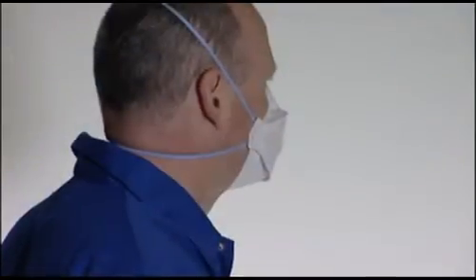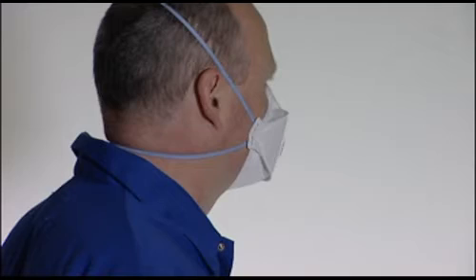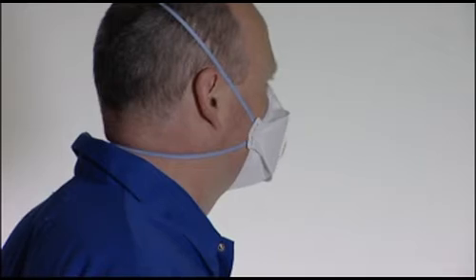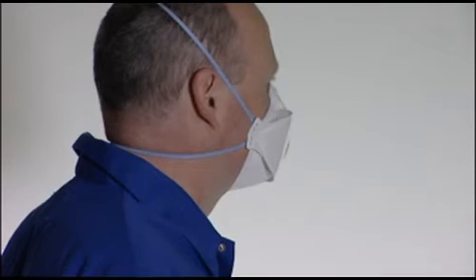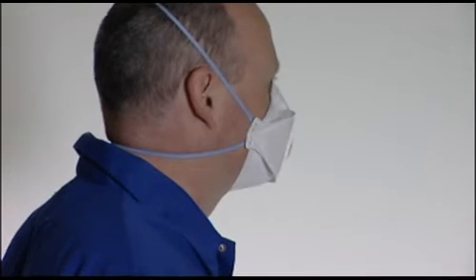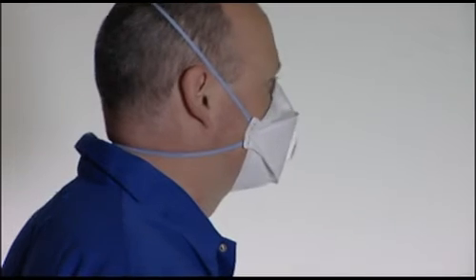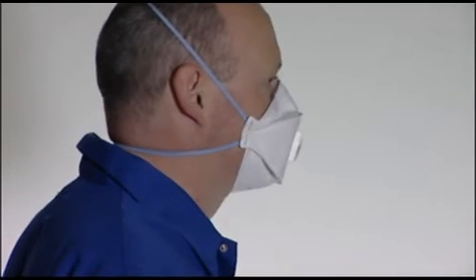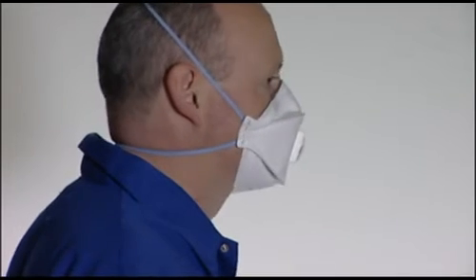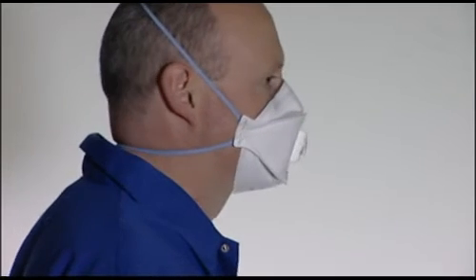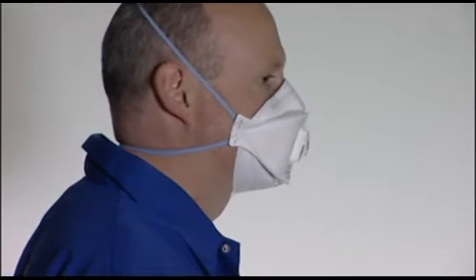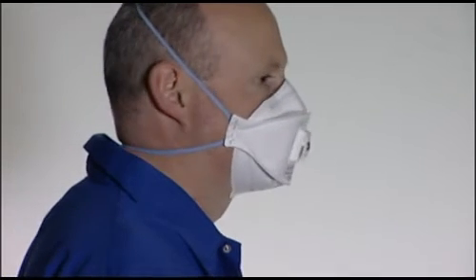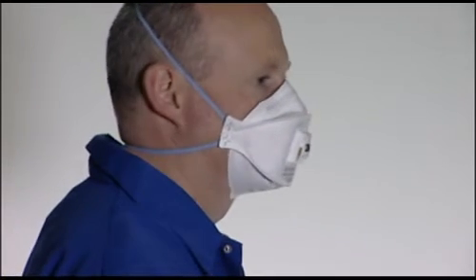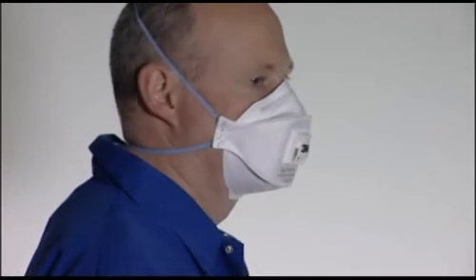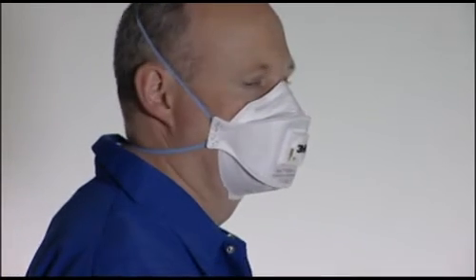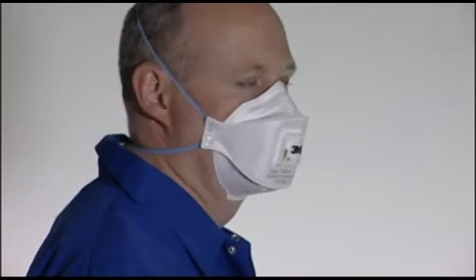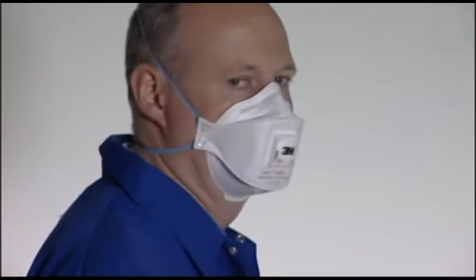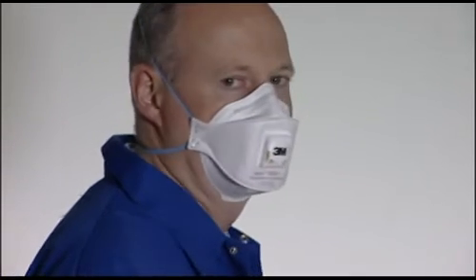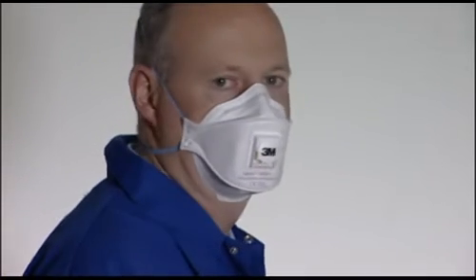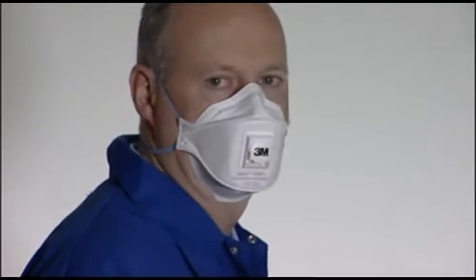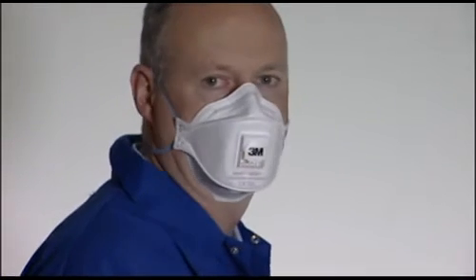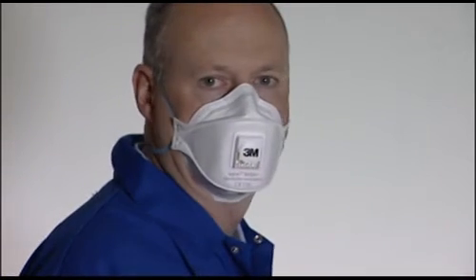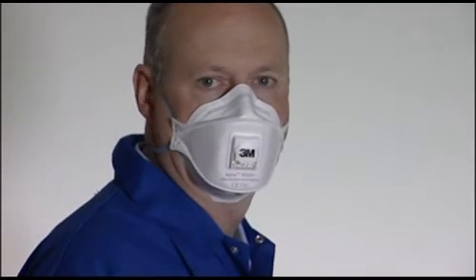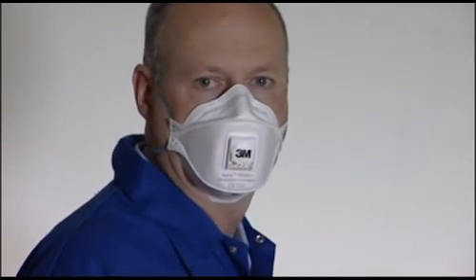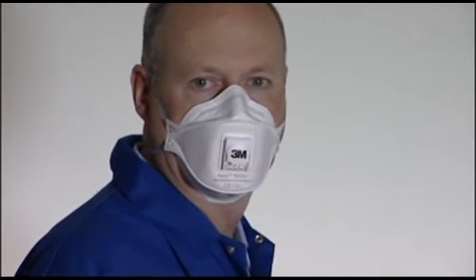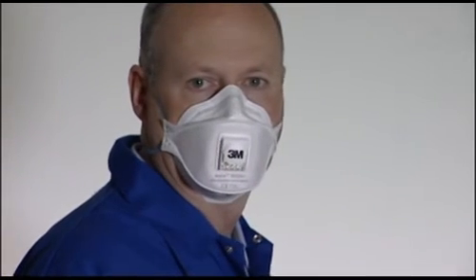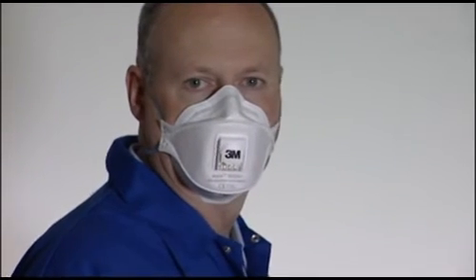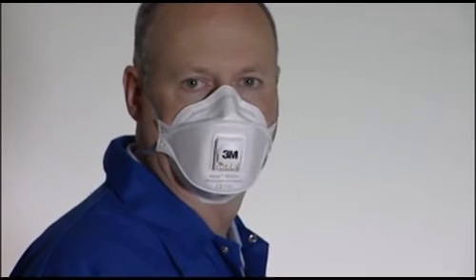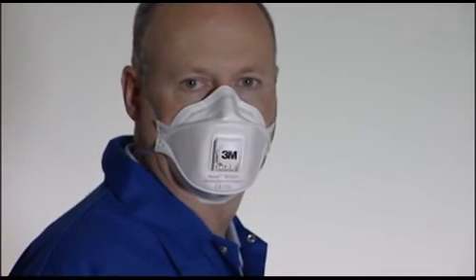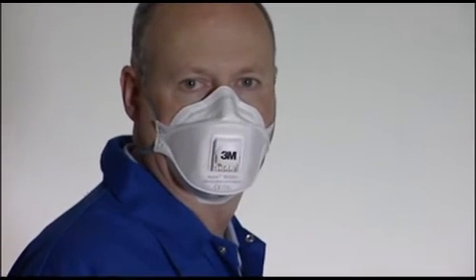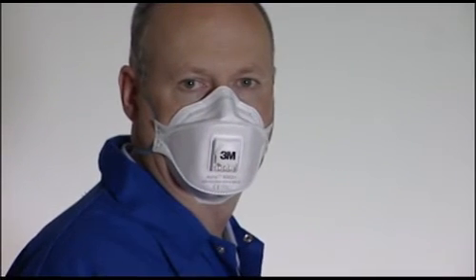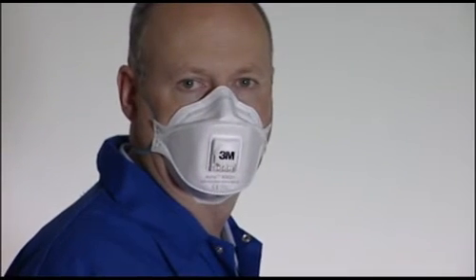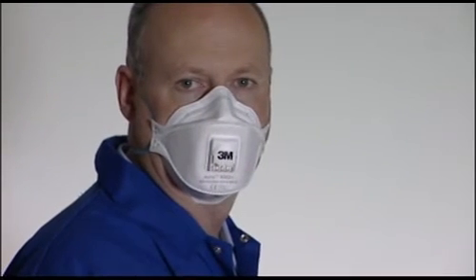For more information on these products, contact your local 3M representative.